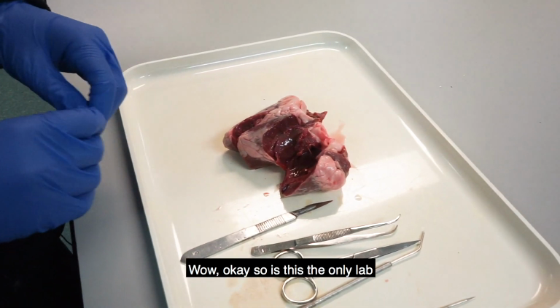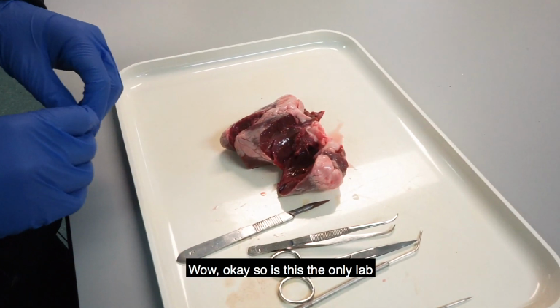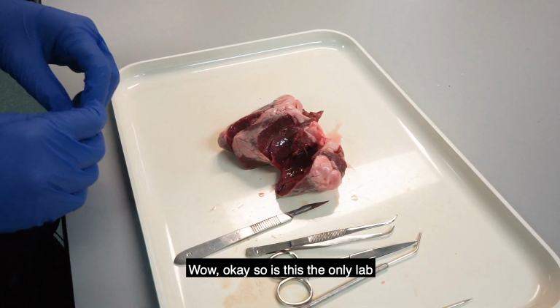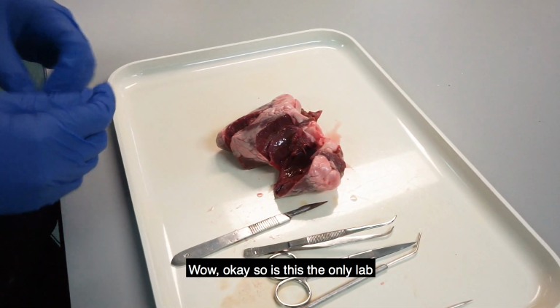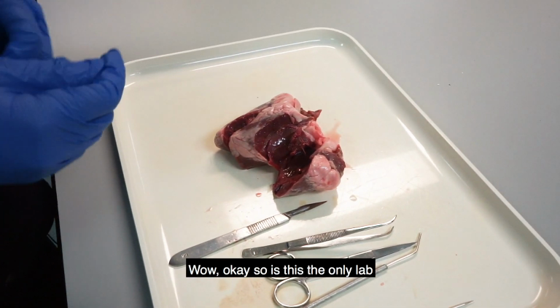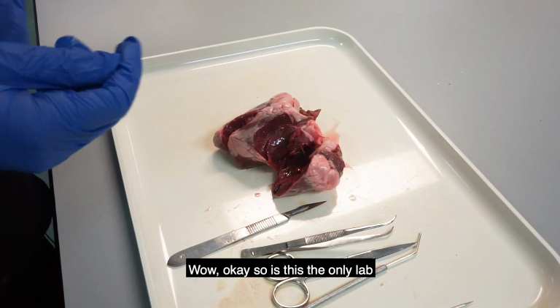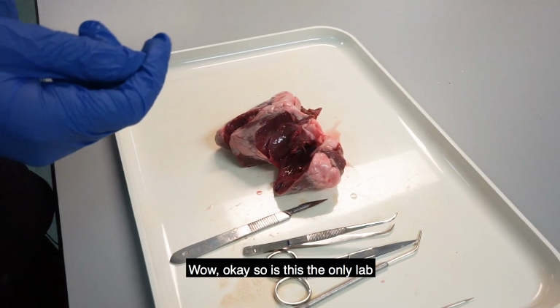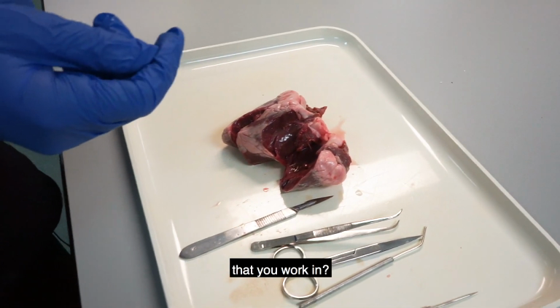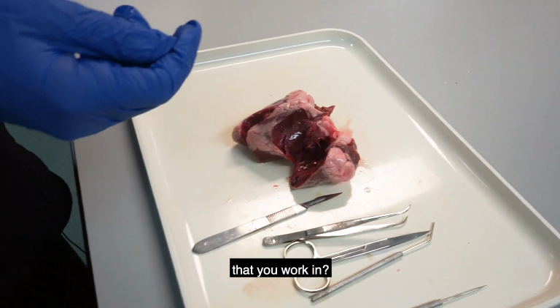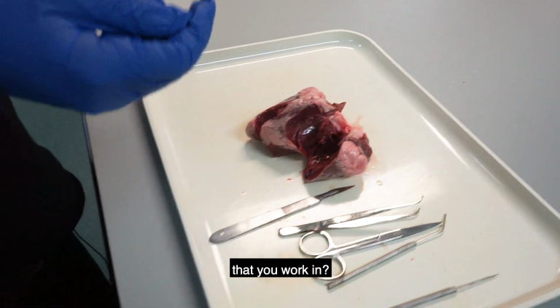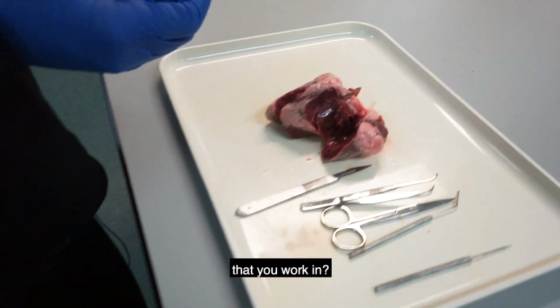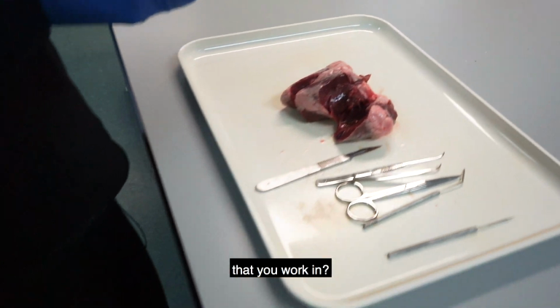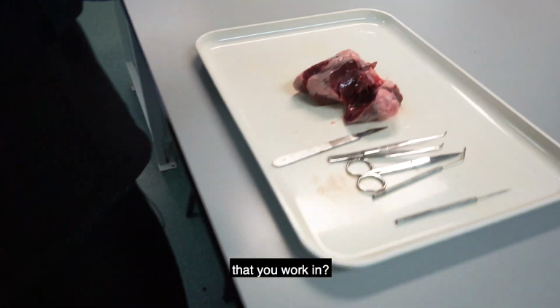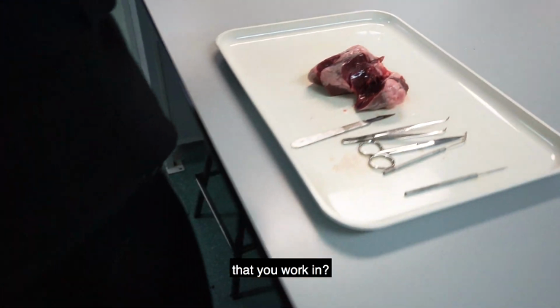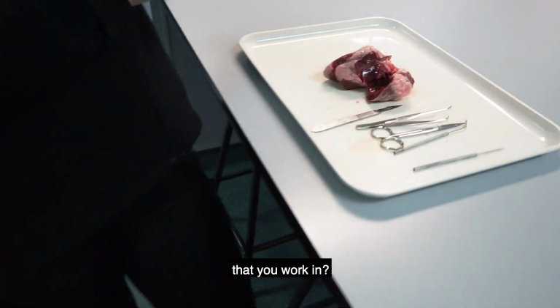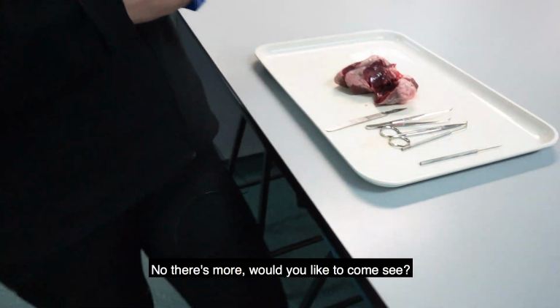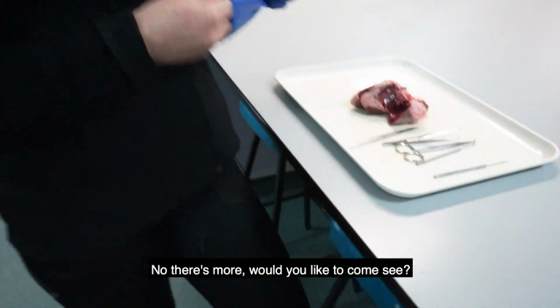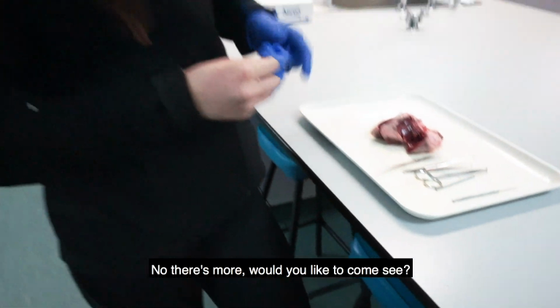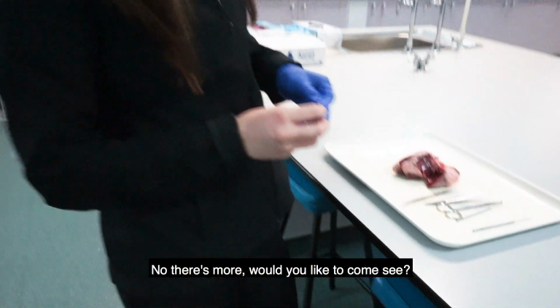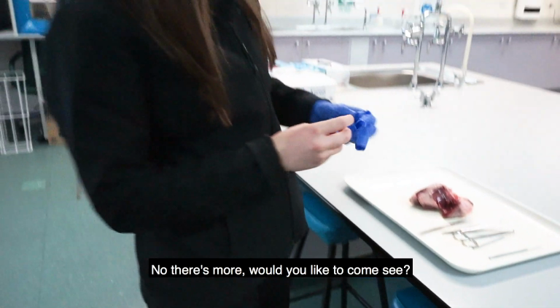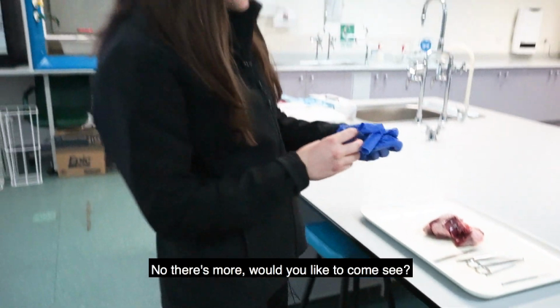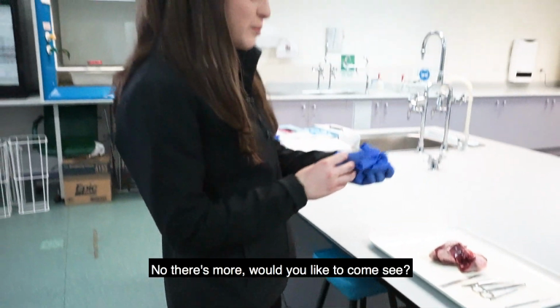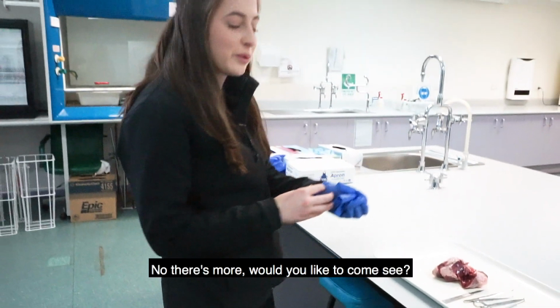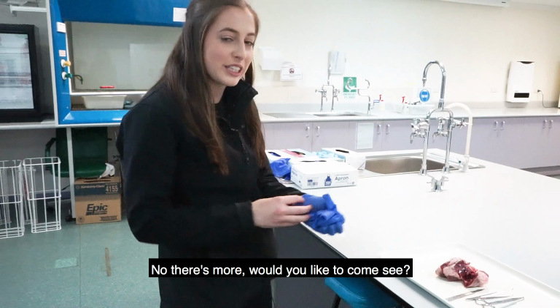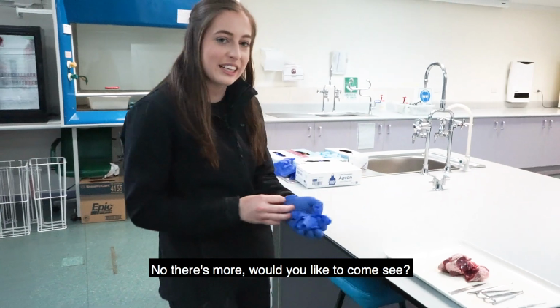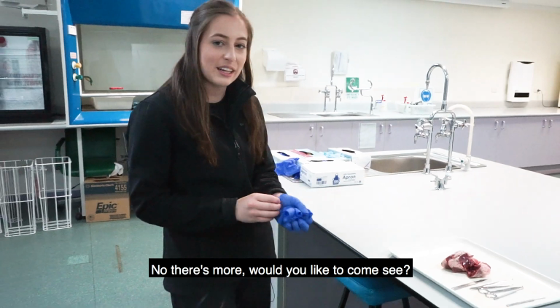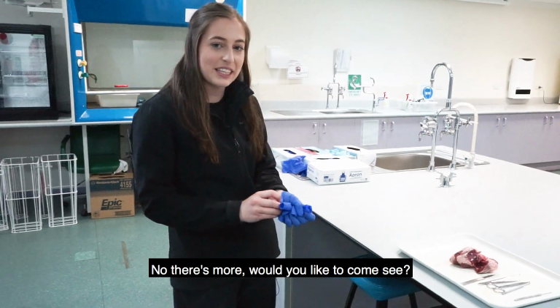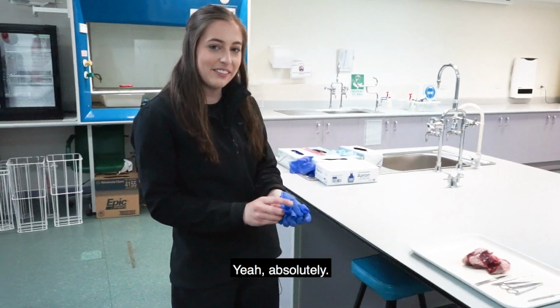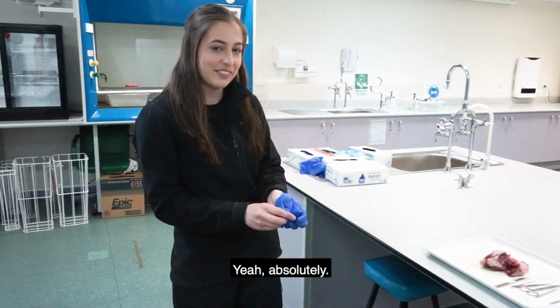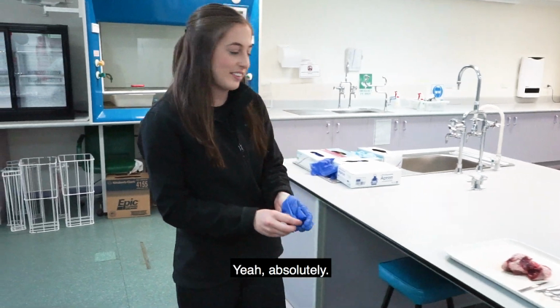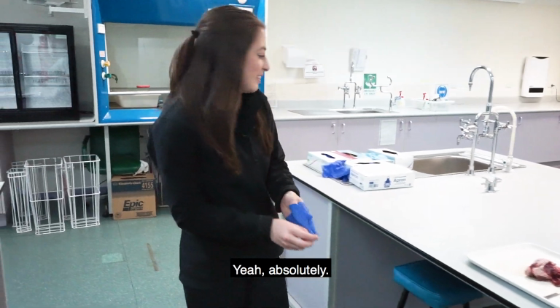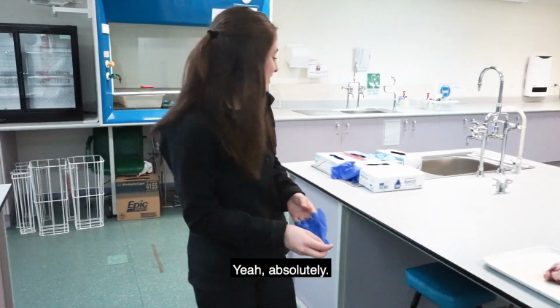Is this the only lab that you work in? No, there's more. Would you like to come see? Yeah, absolutely.